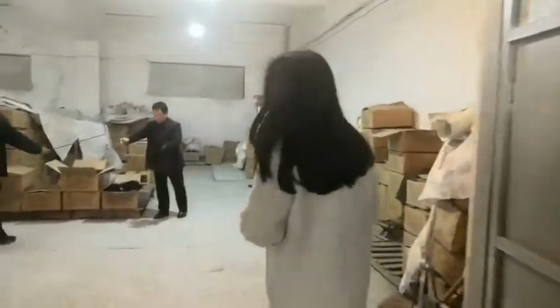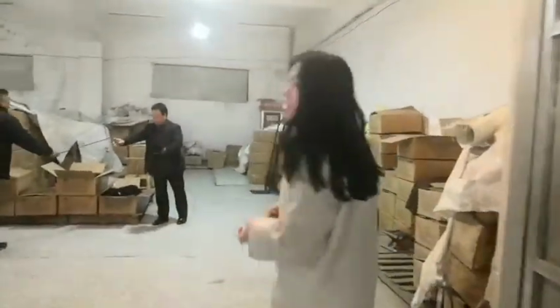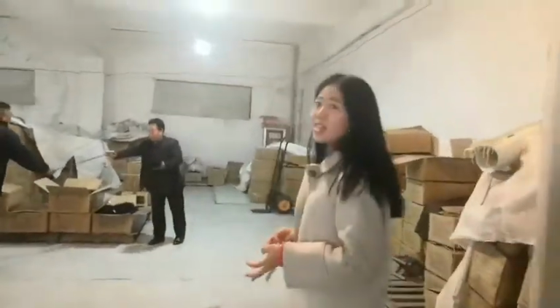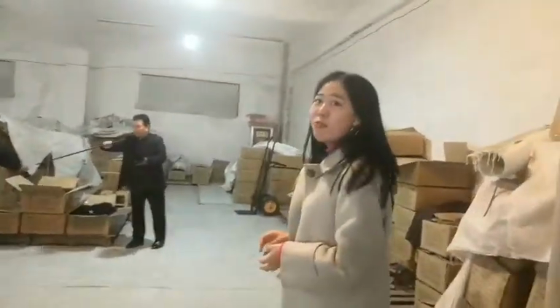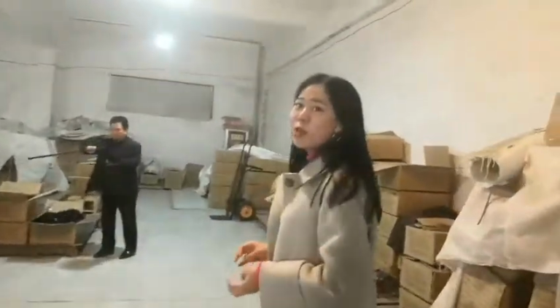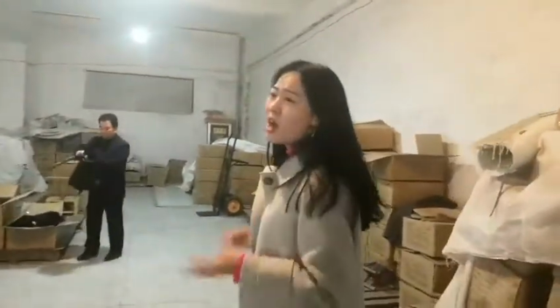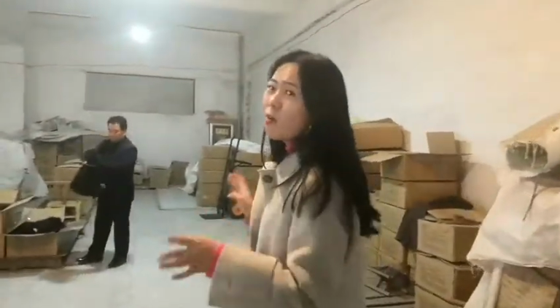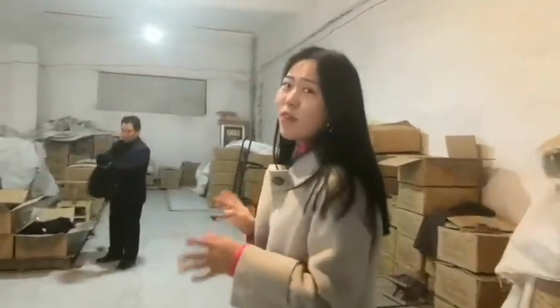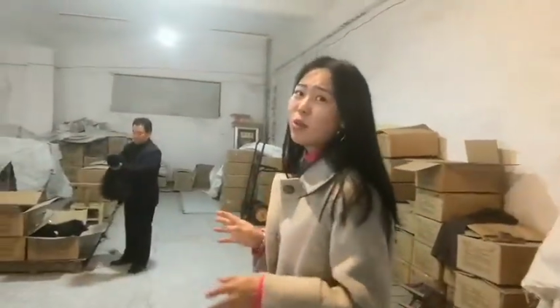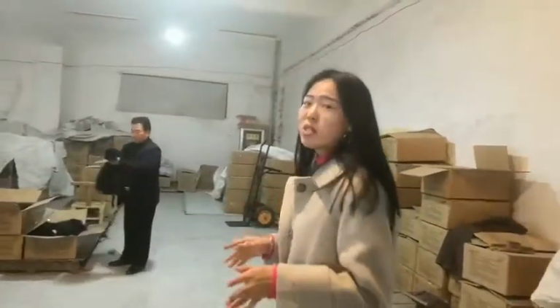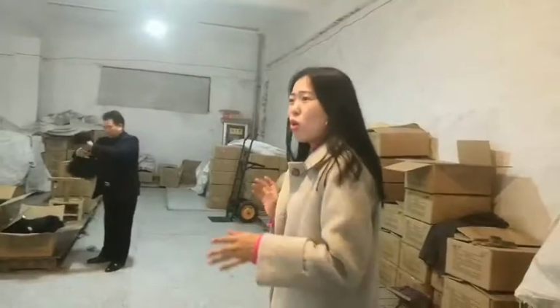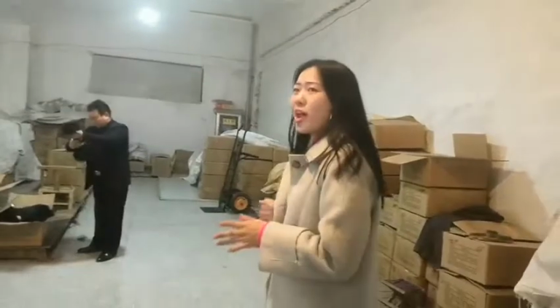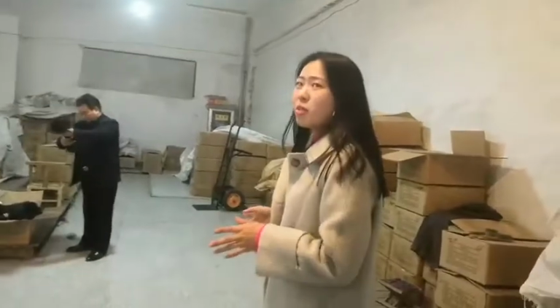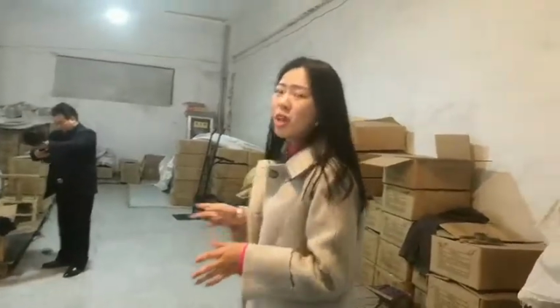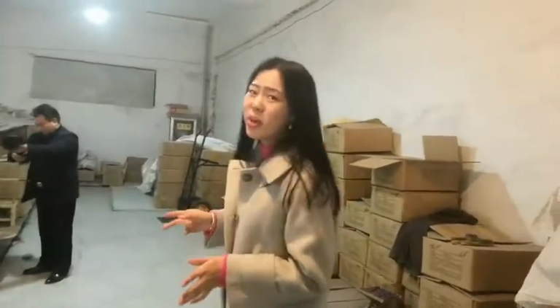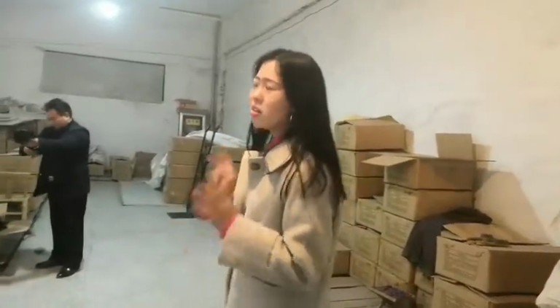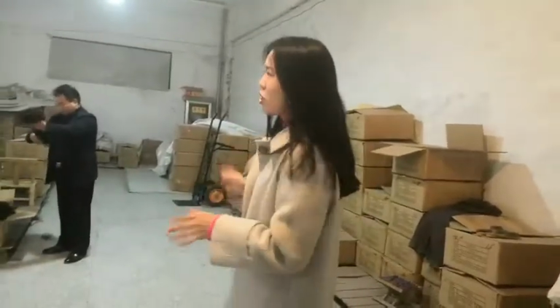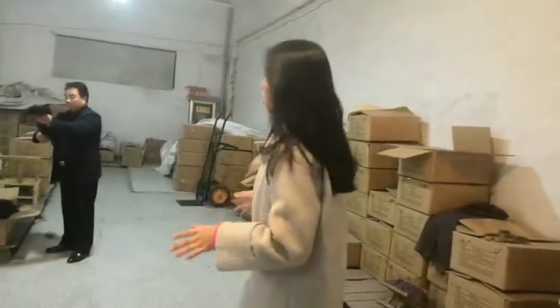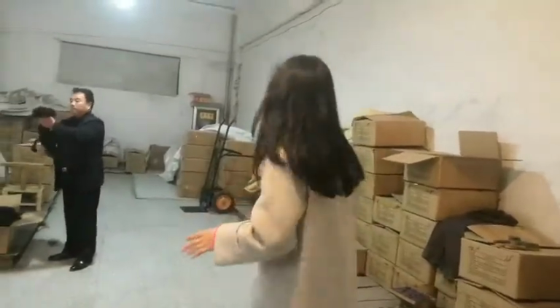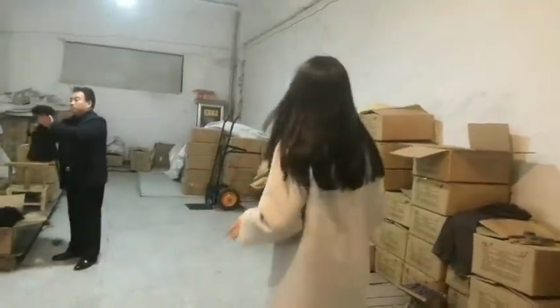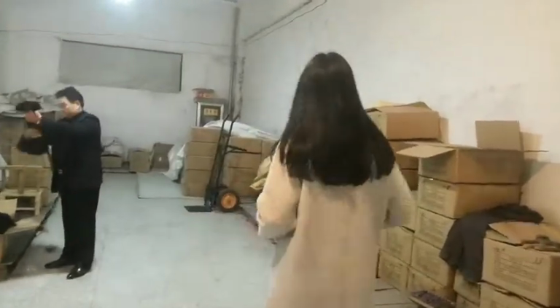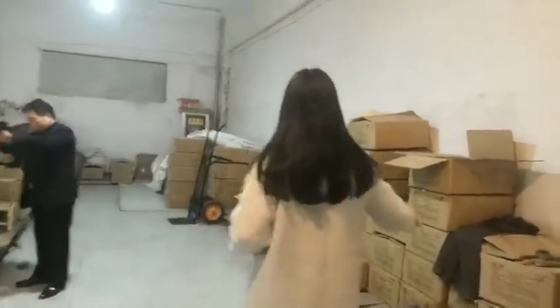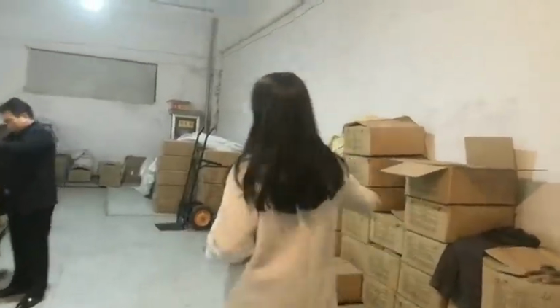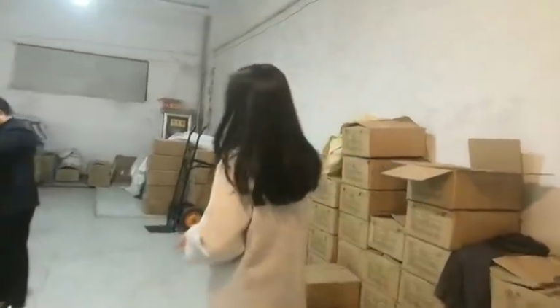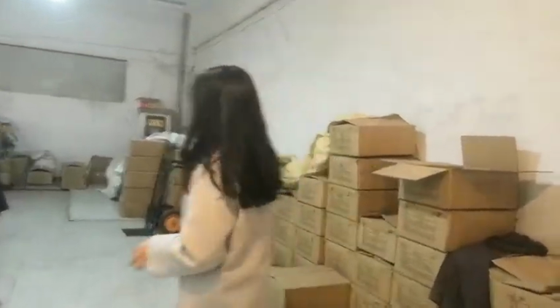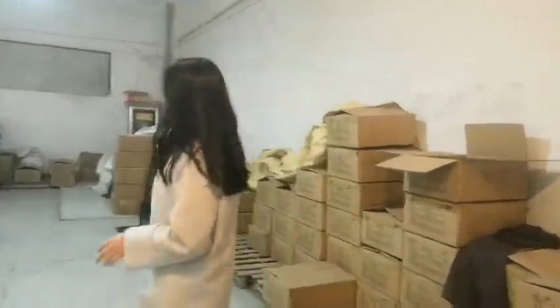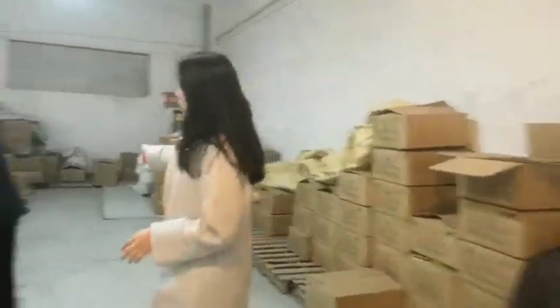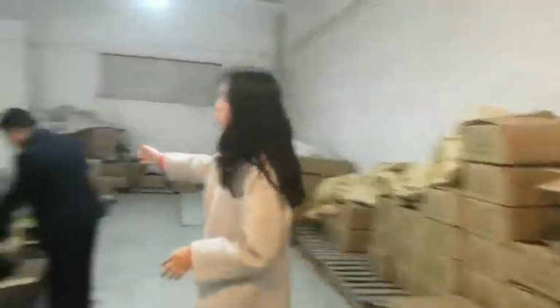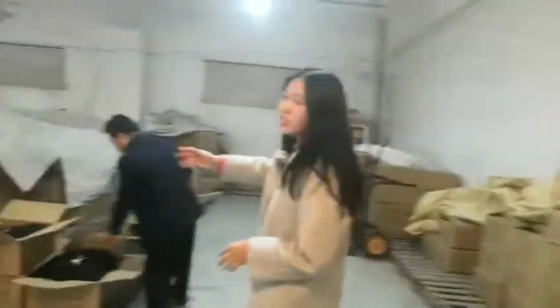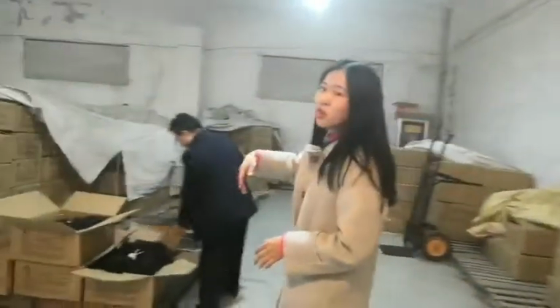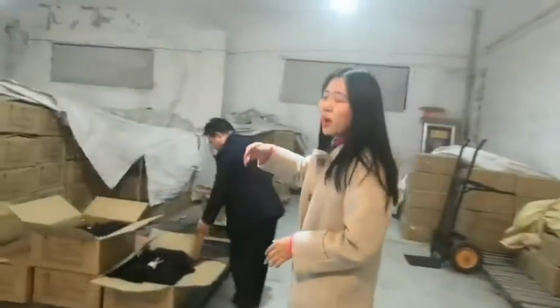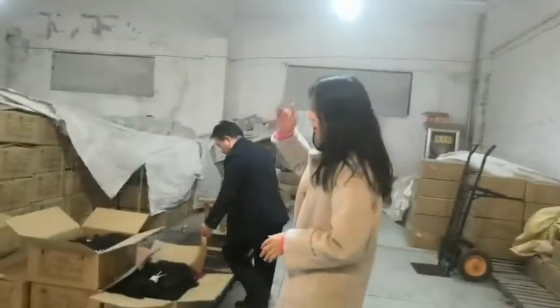This is our factory raw hair material stock, and this is all raw hair.